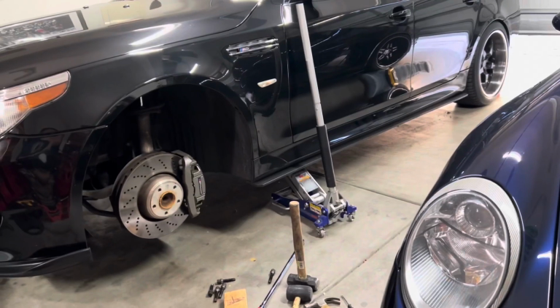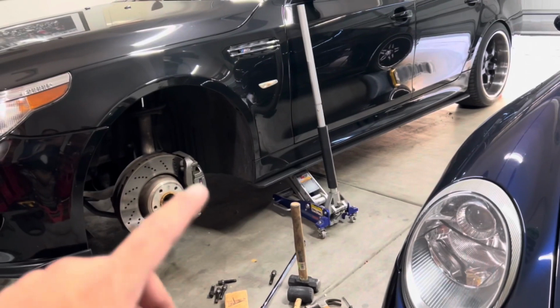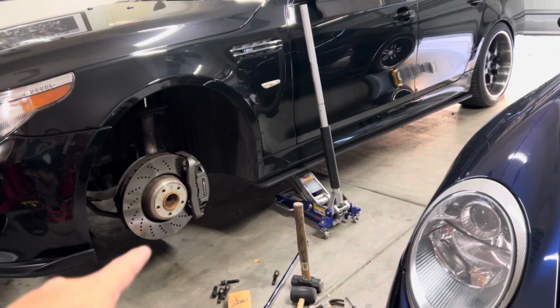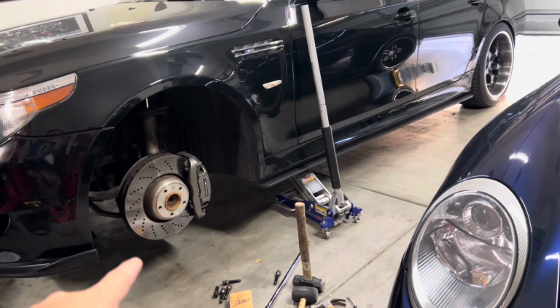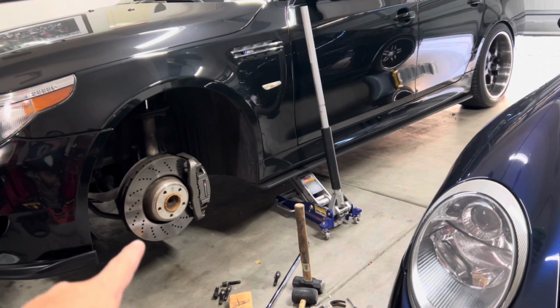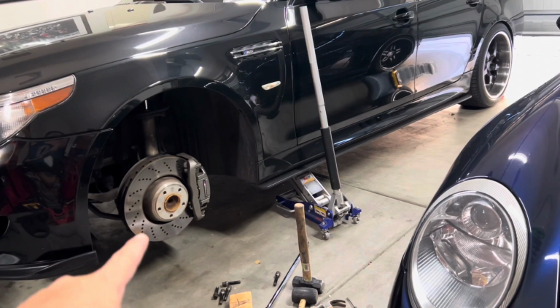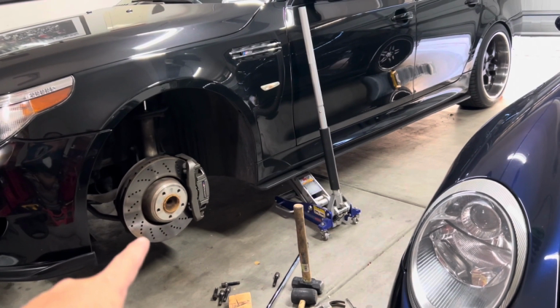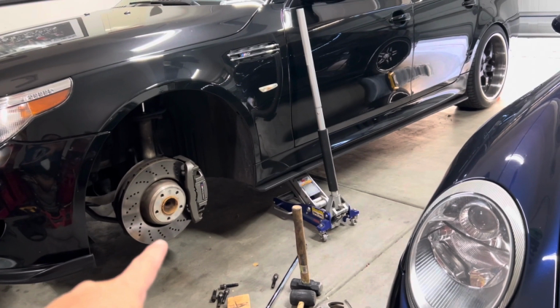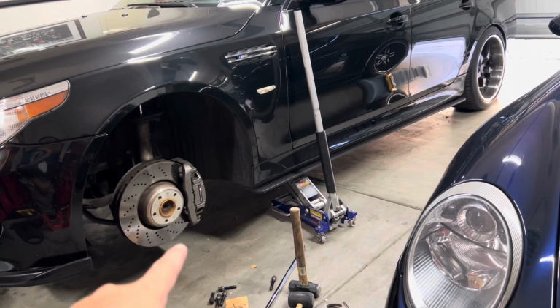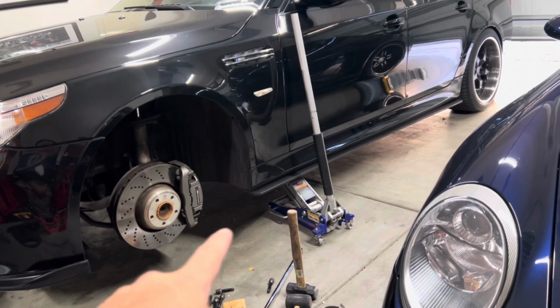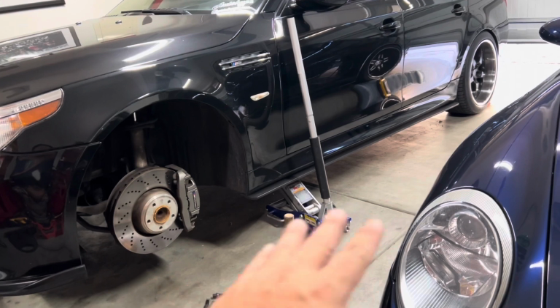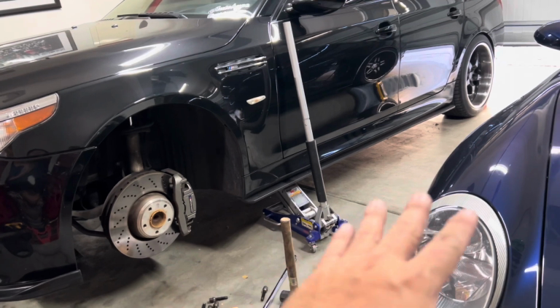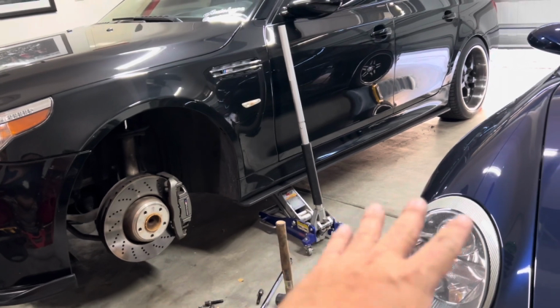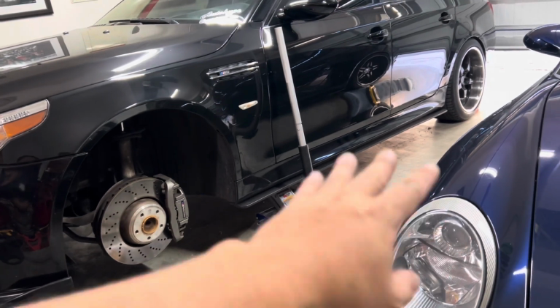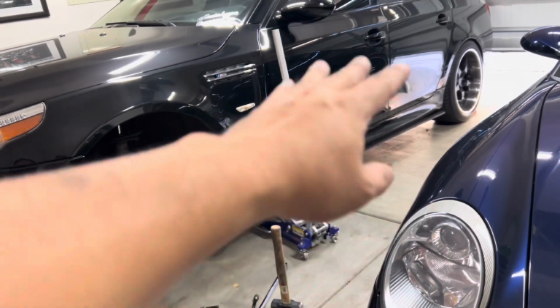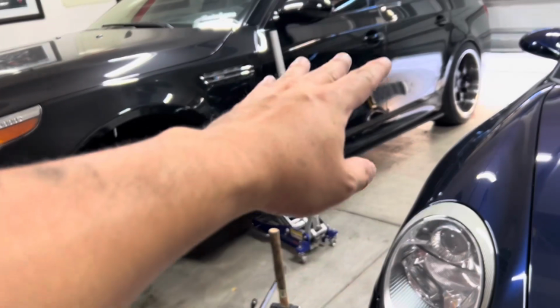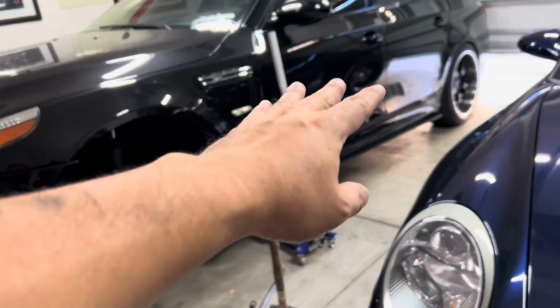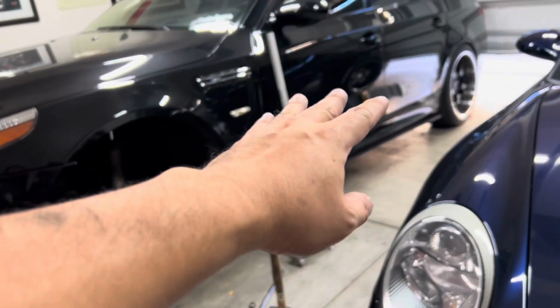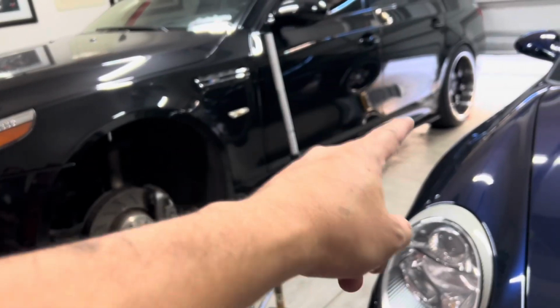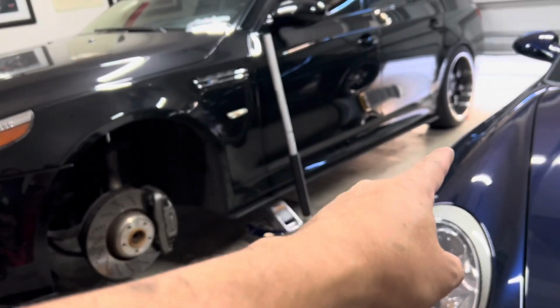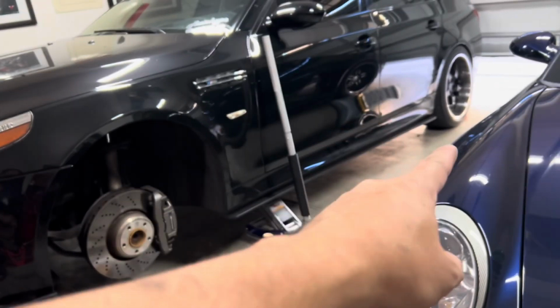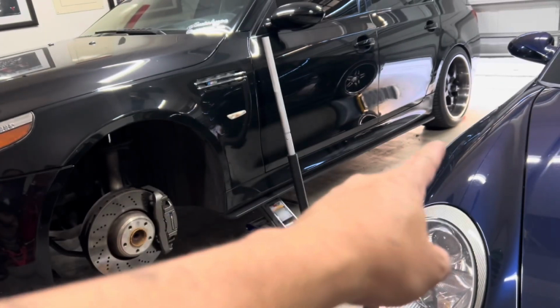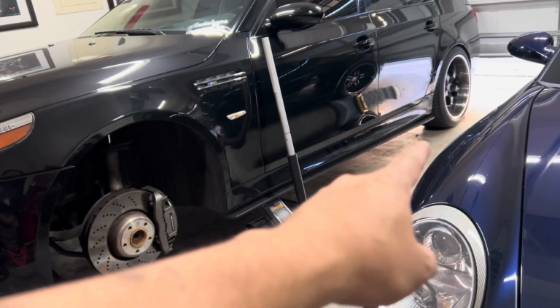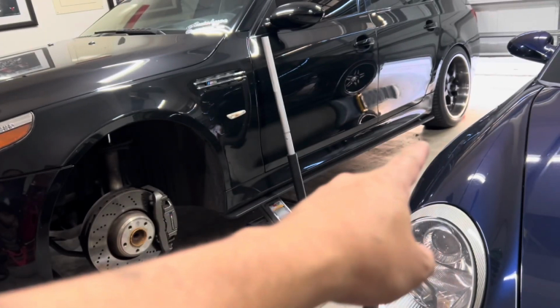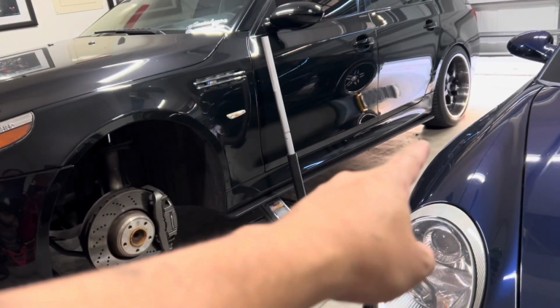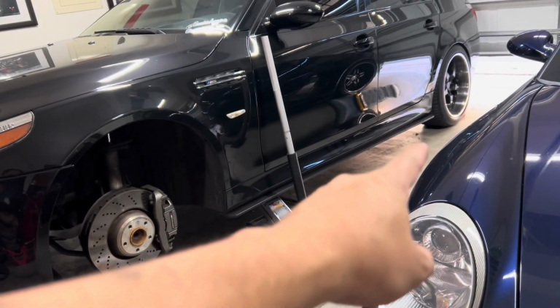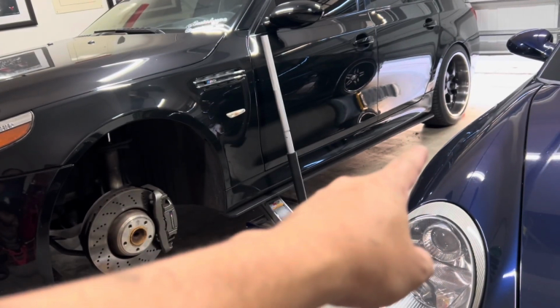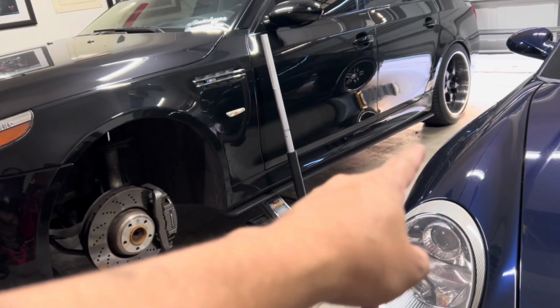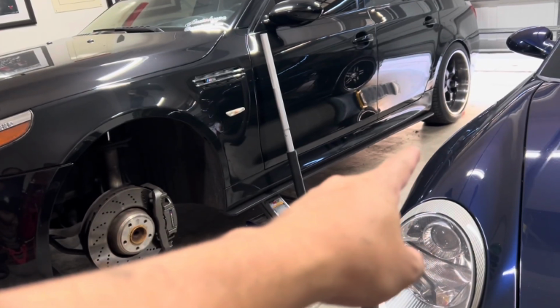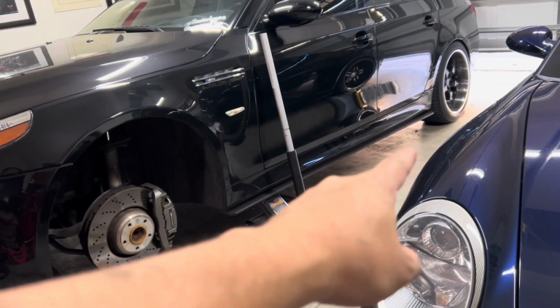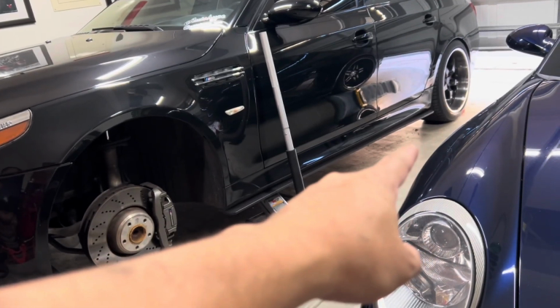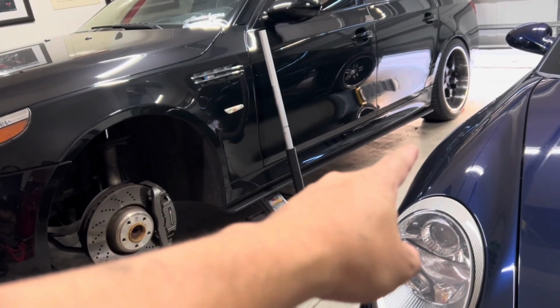We got the front out, so let's go ahead and lift the back up and work on removing the rear wheels.